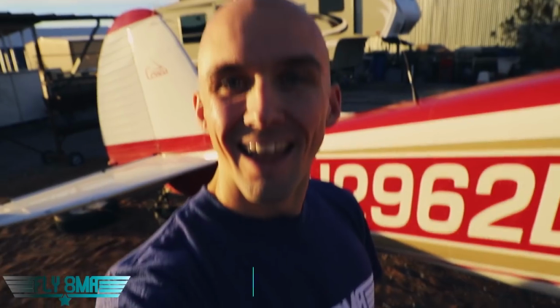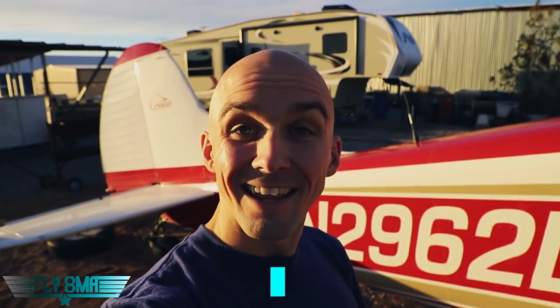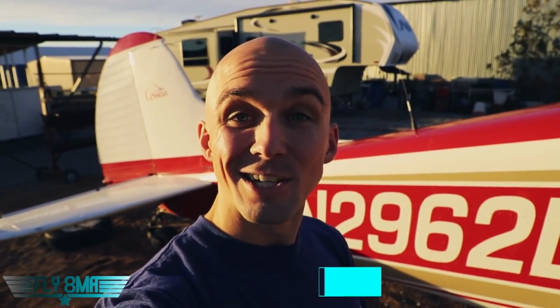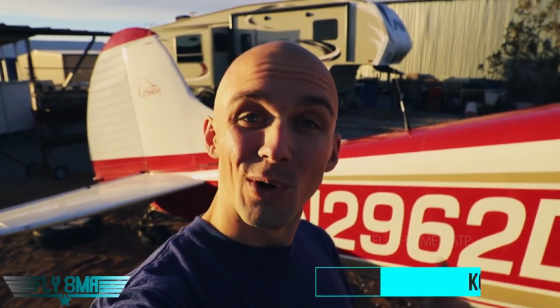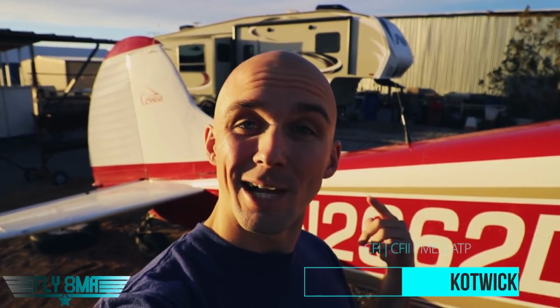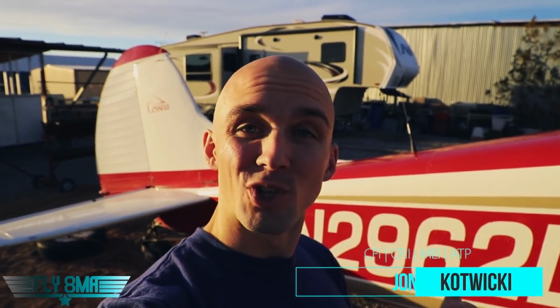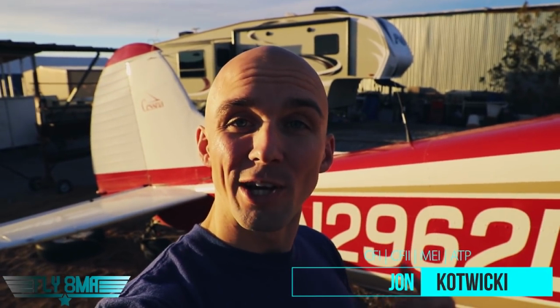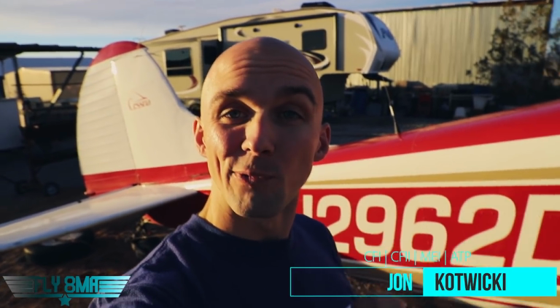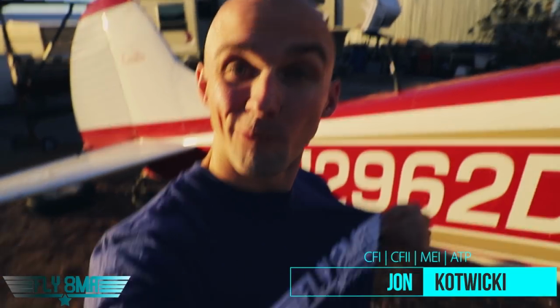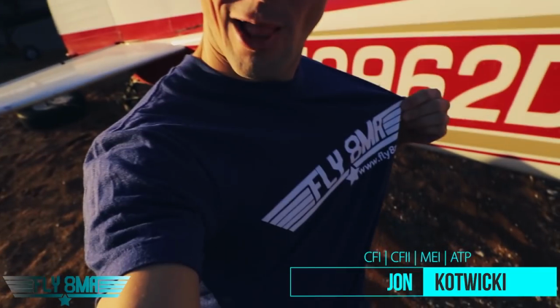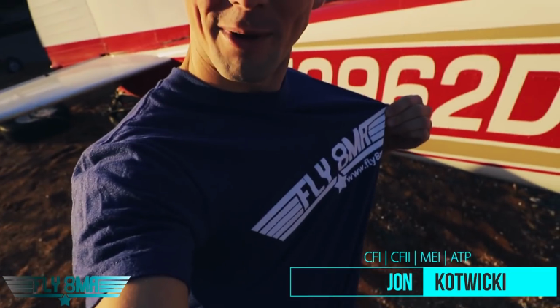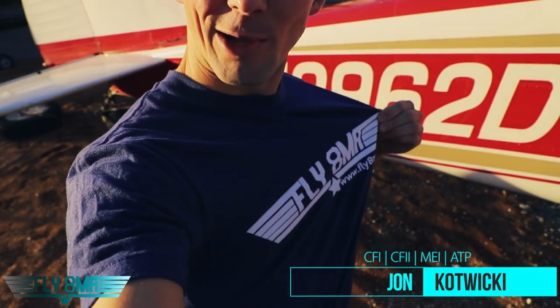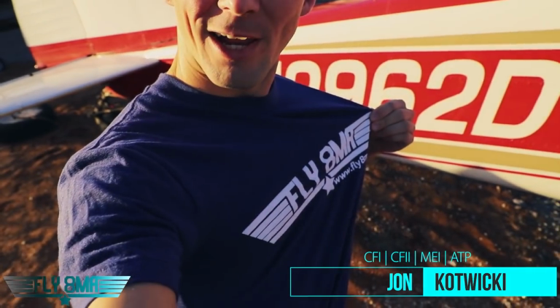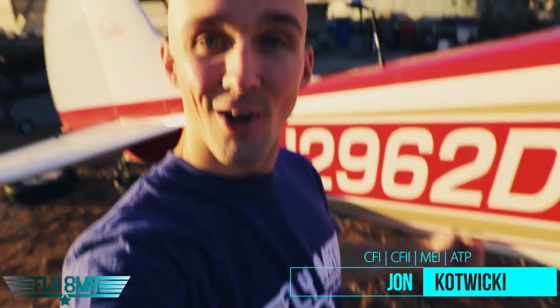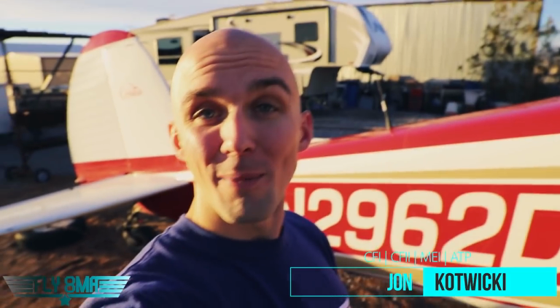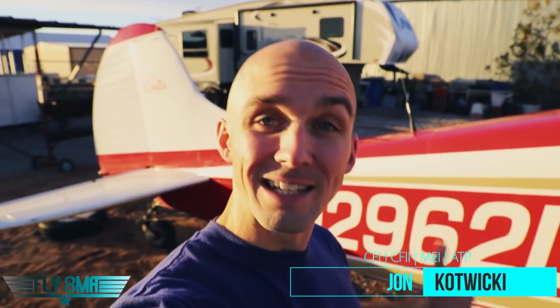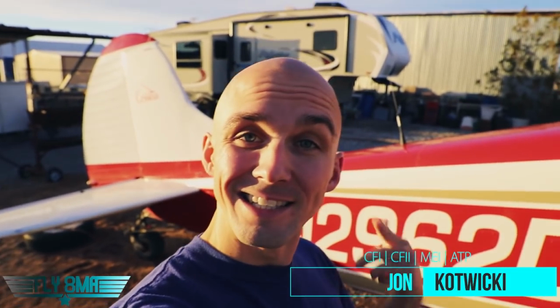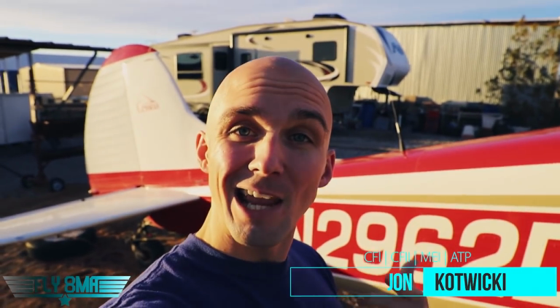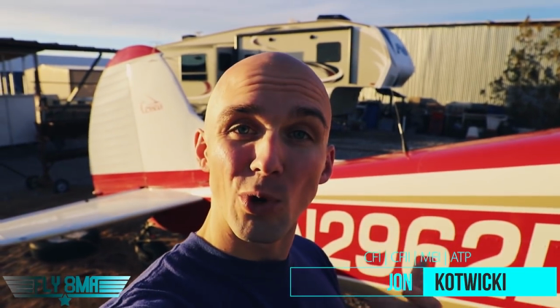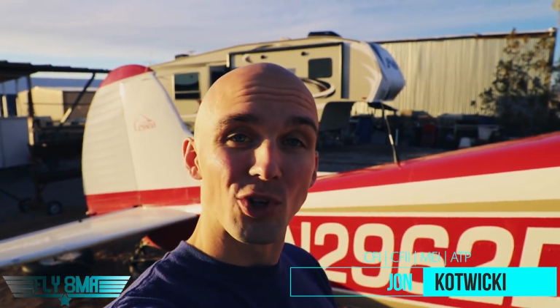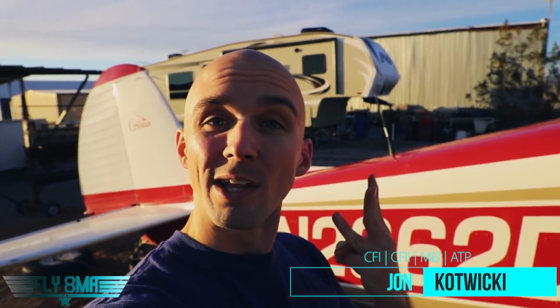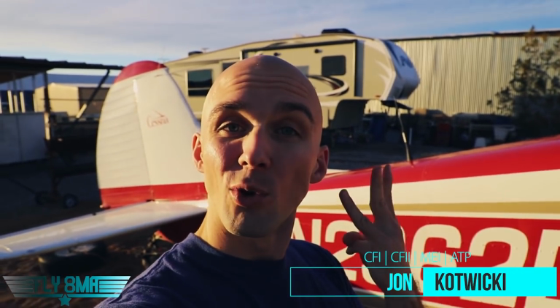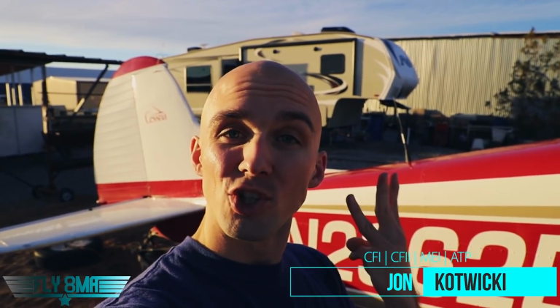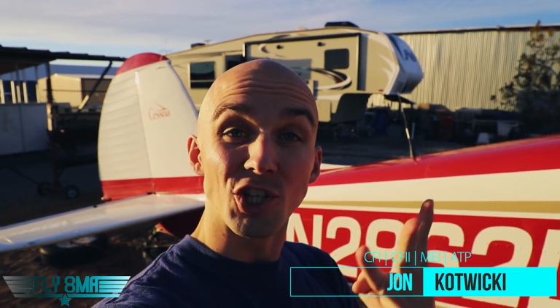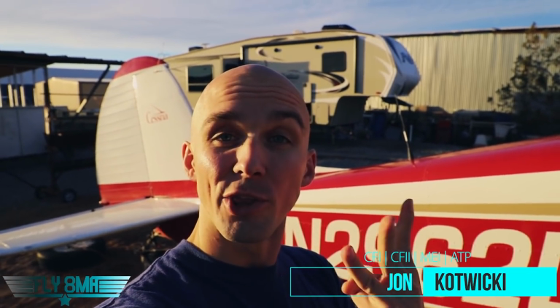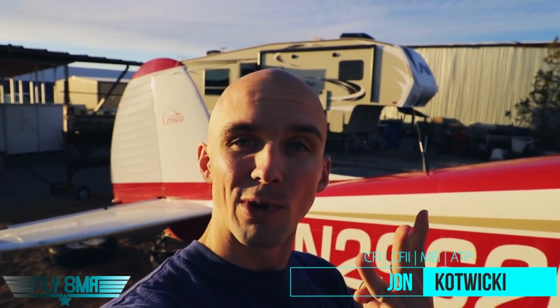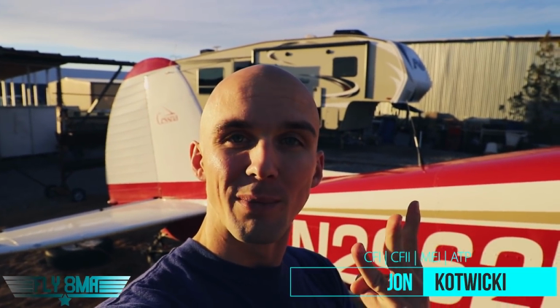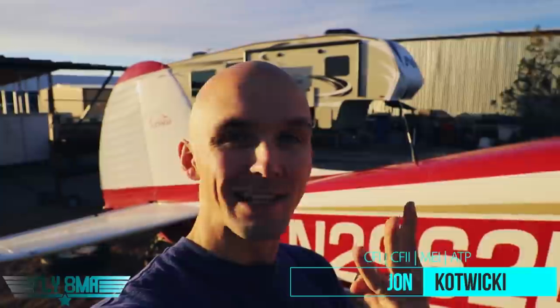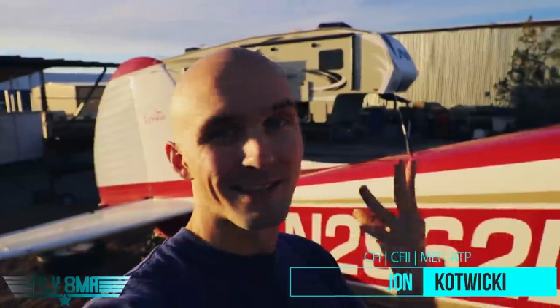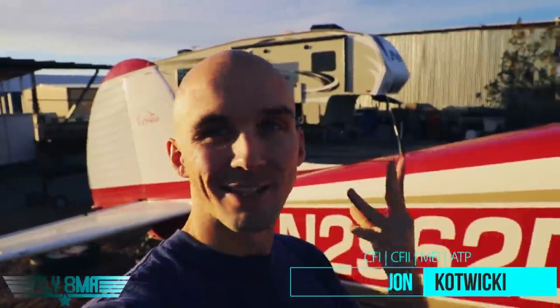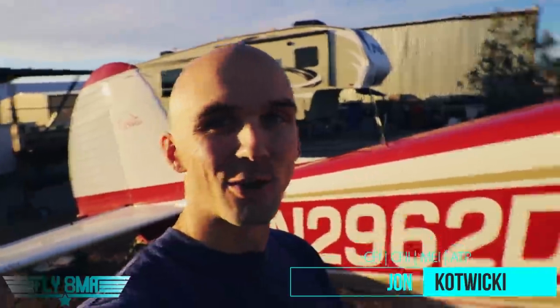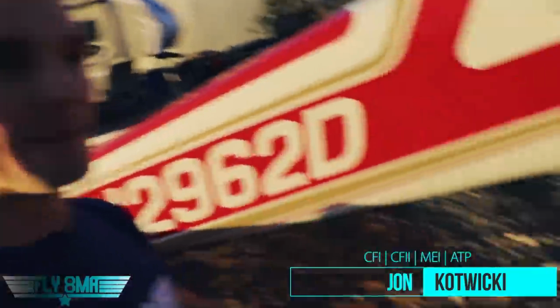Hey guys, what's up? John here from FlyAtMikeAlpha.com, and today we are doing an oil change in three minutes. Let's get to it.